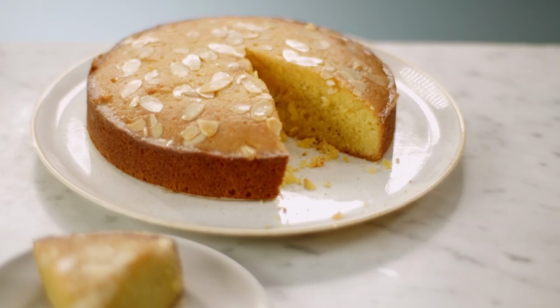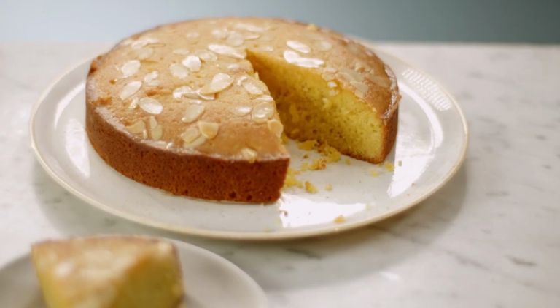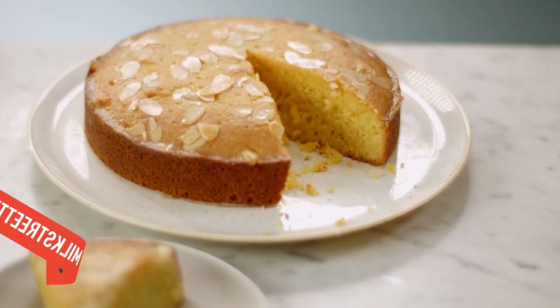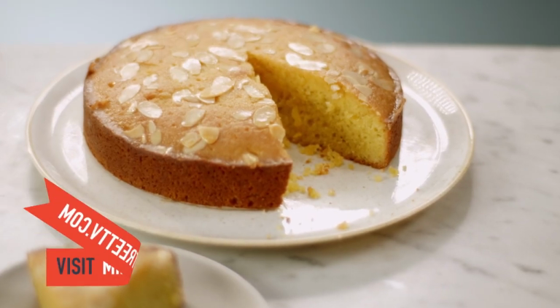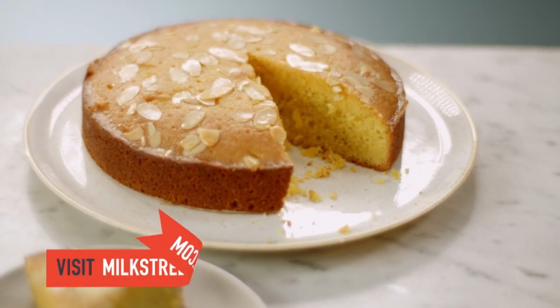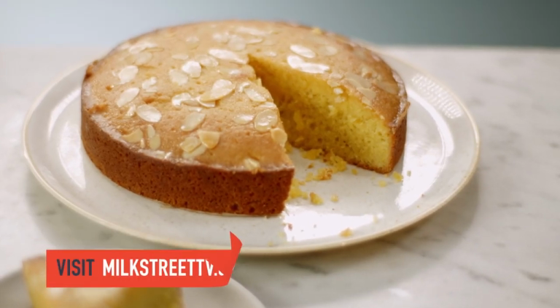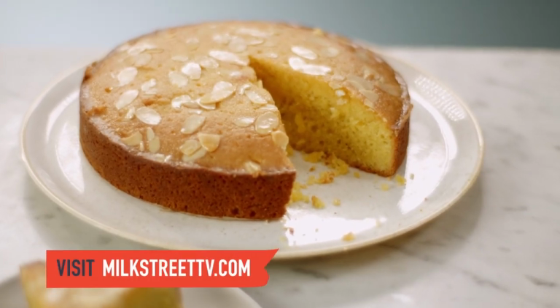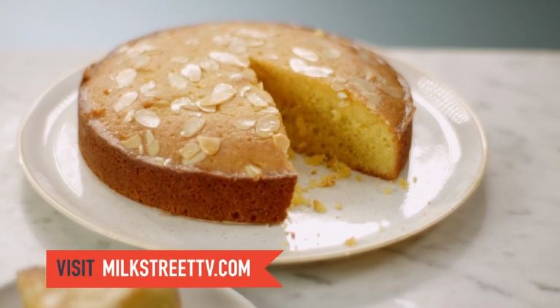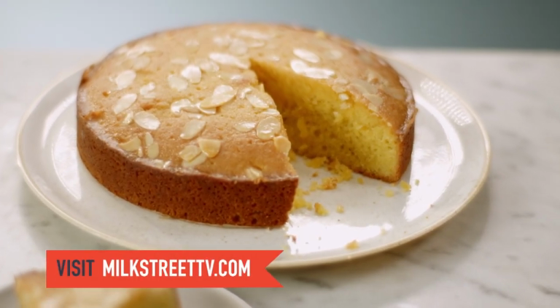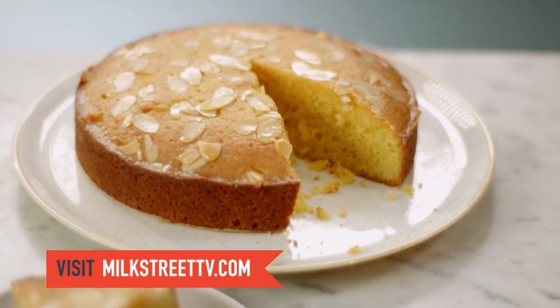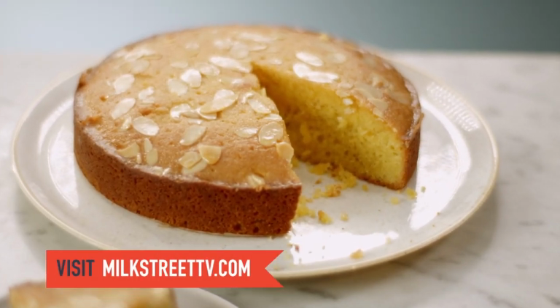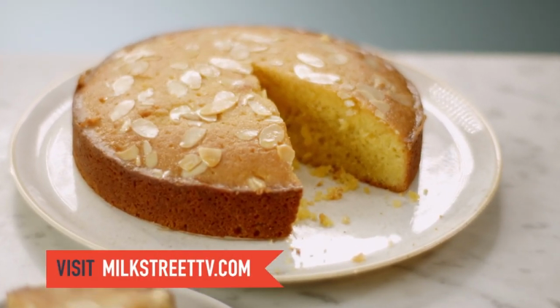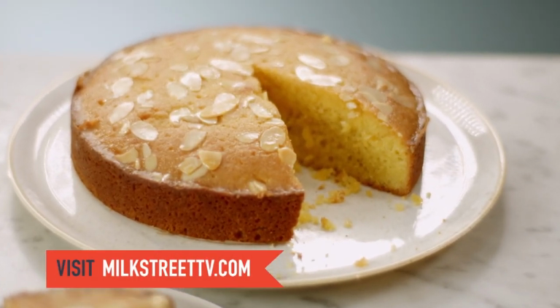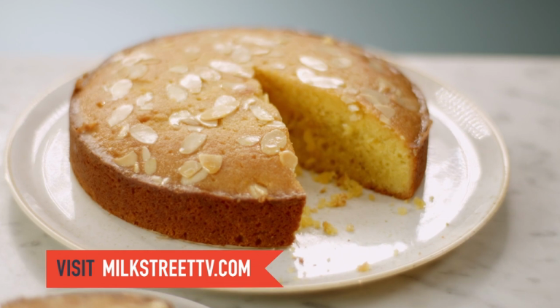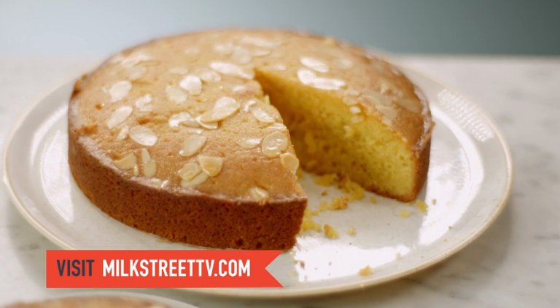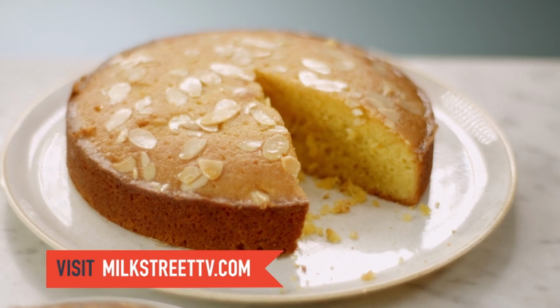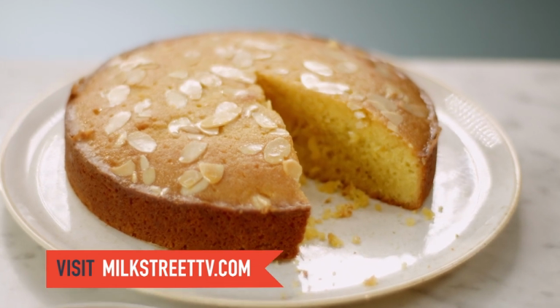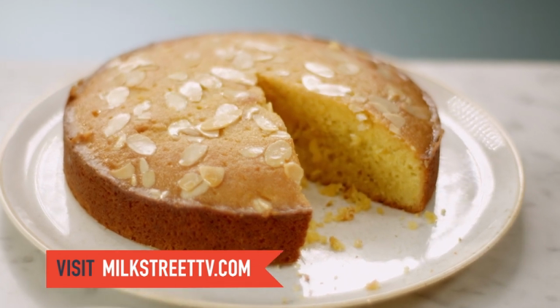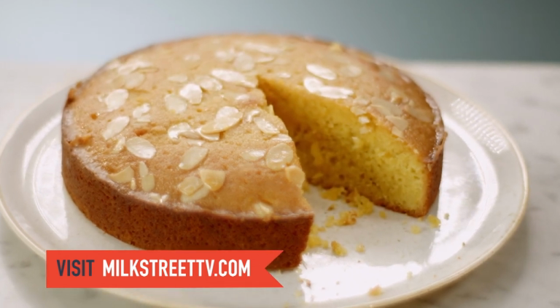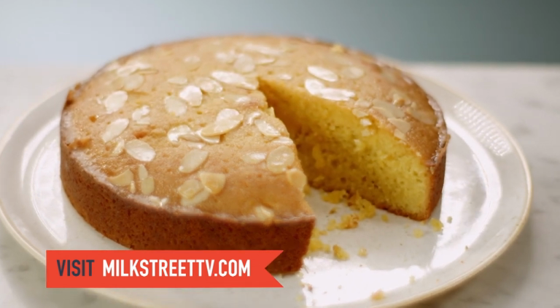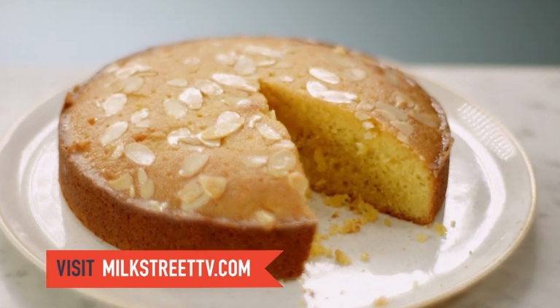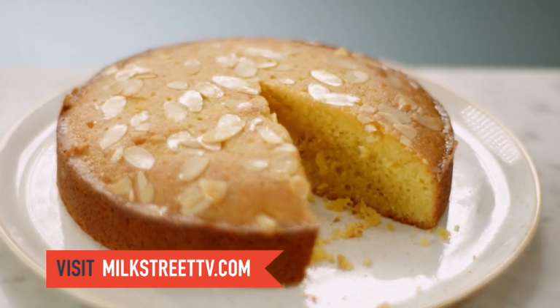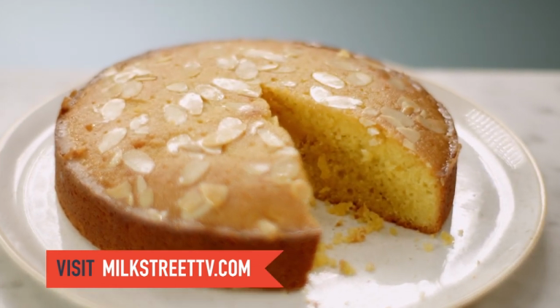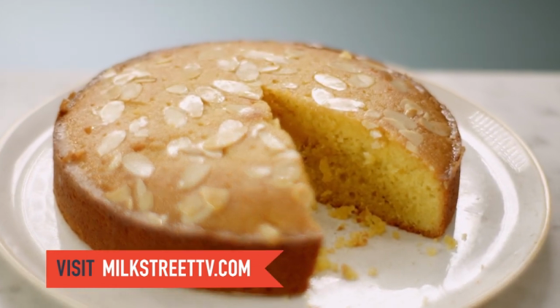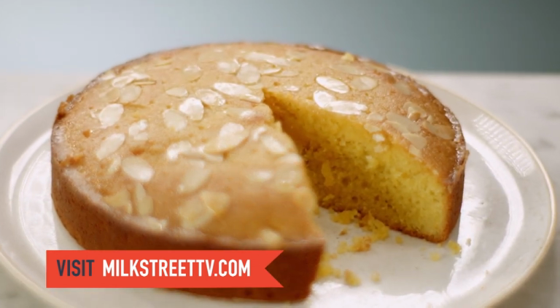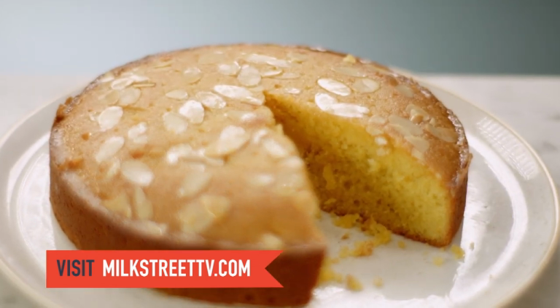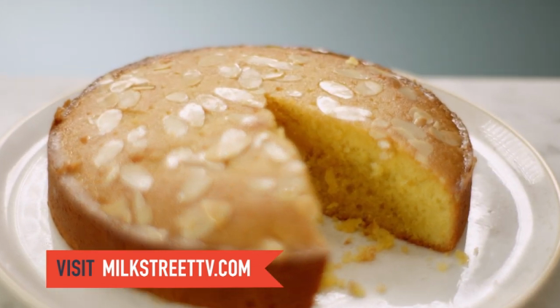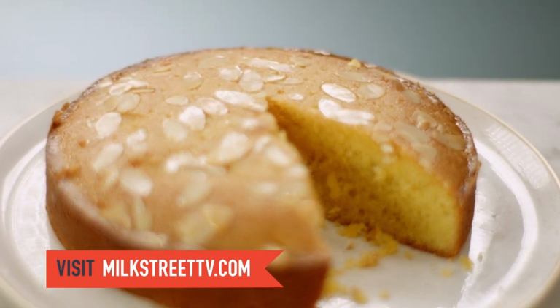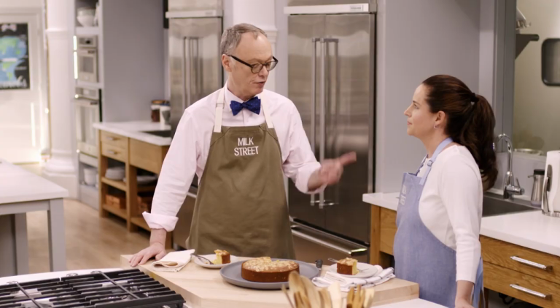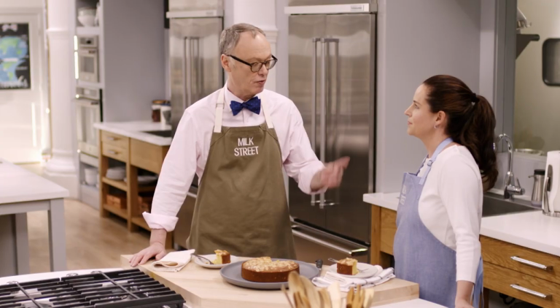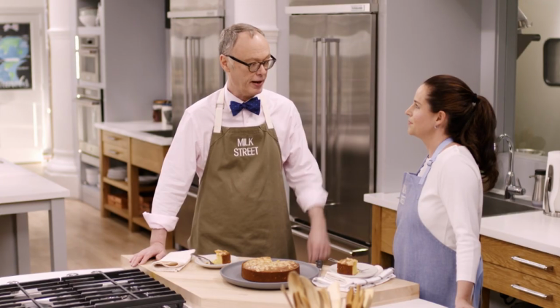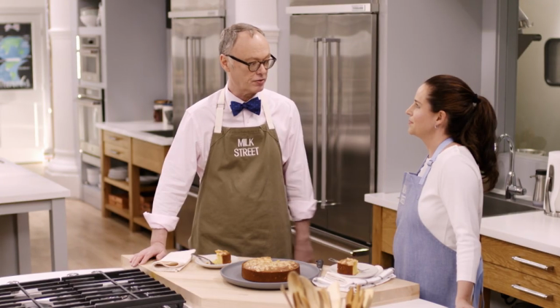You can get this recipe and all the recipes from Milk Street for this season at milkstreettv.com.